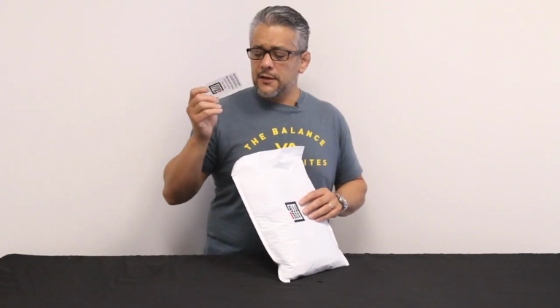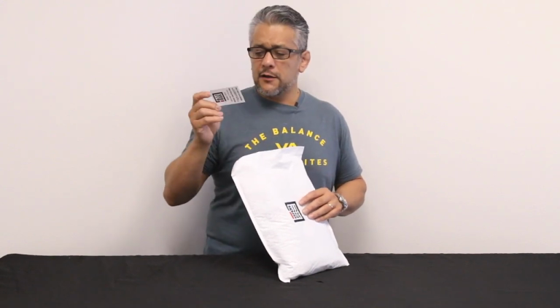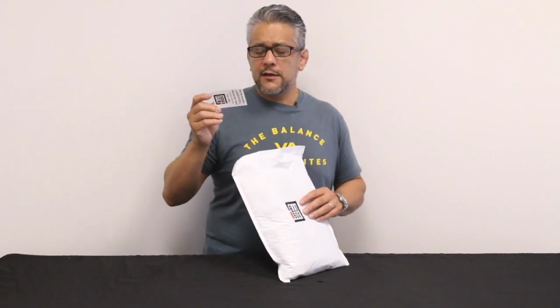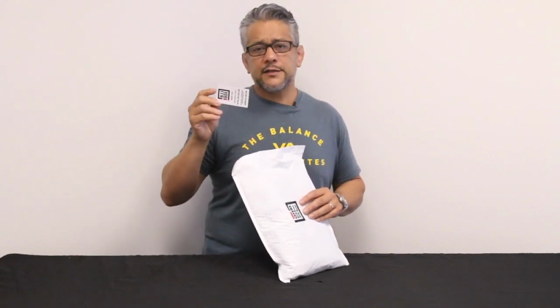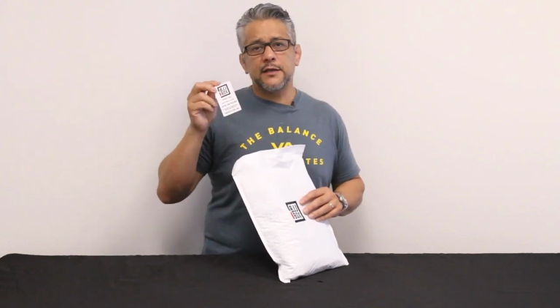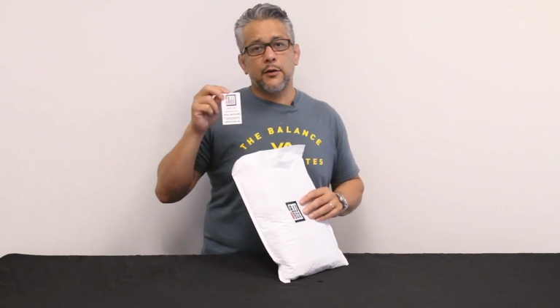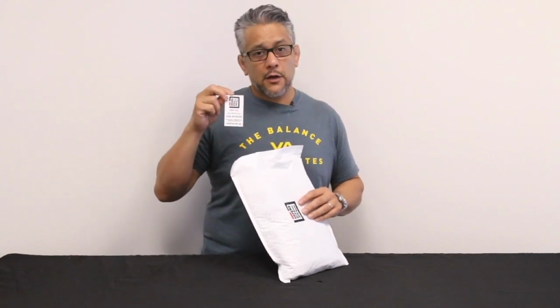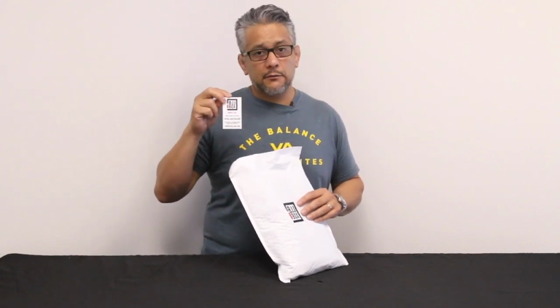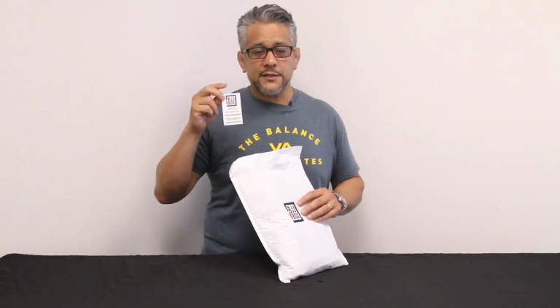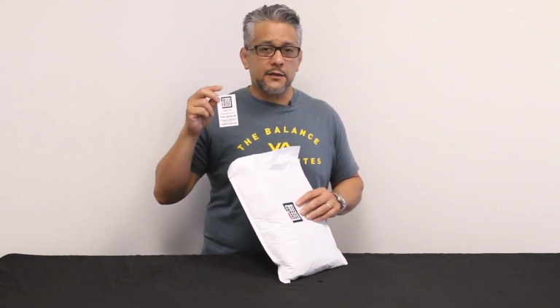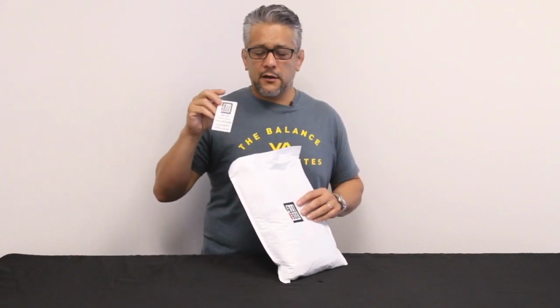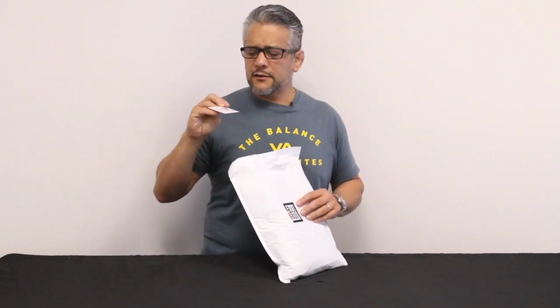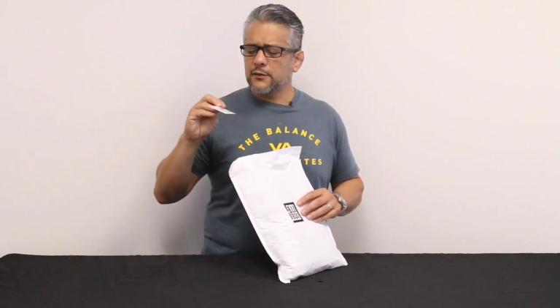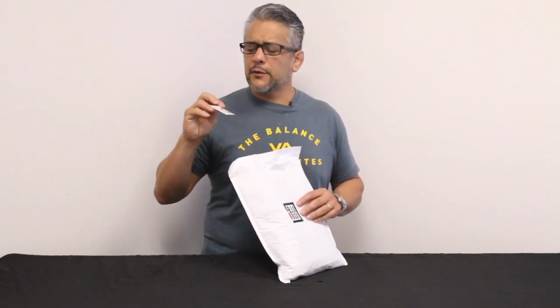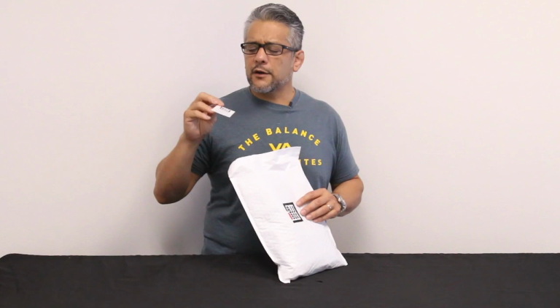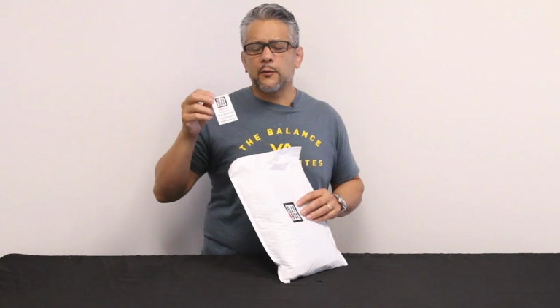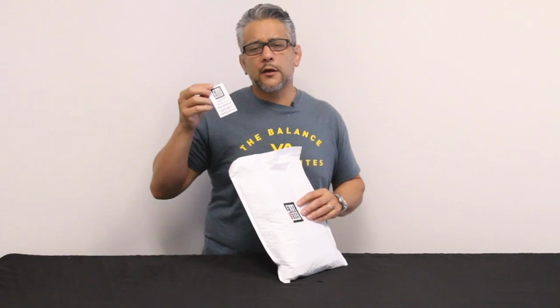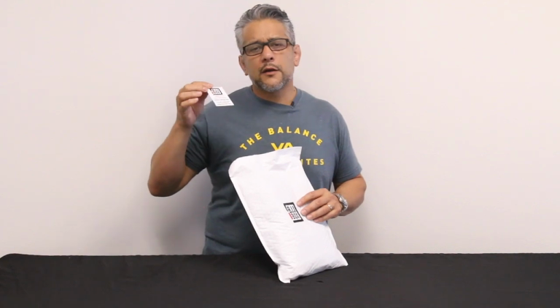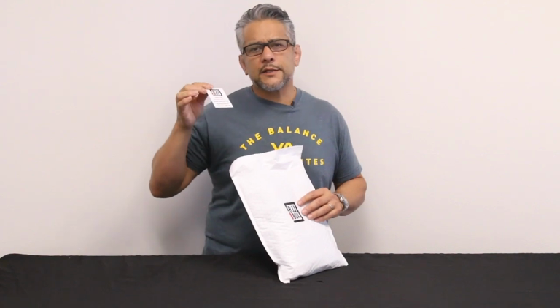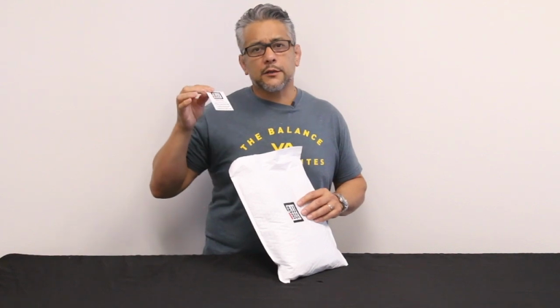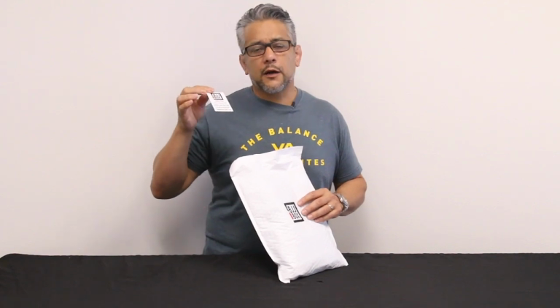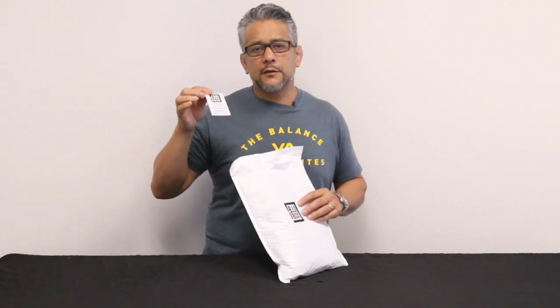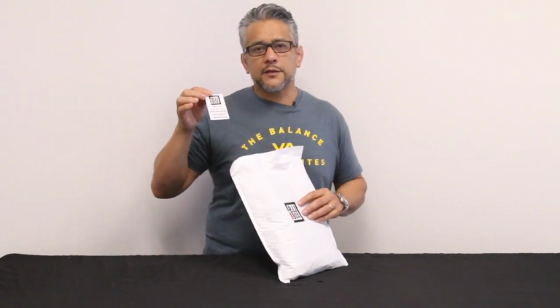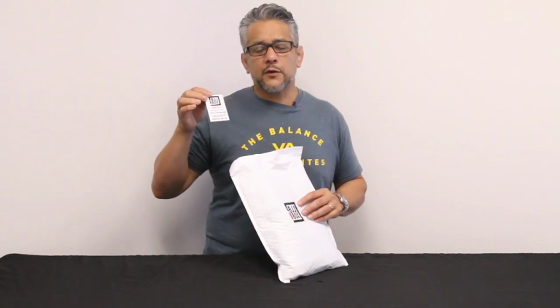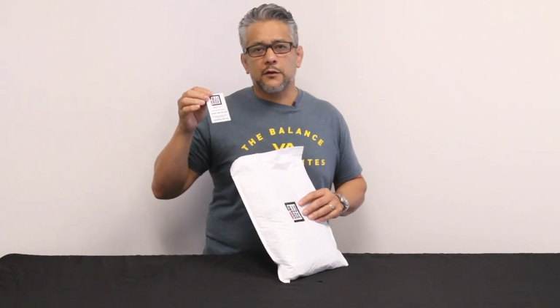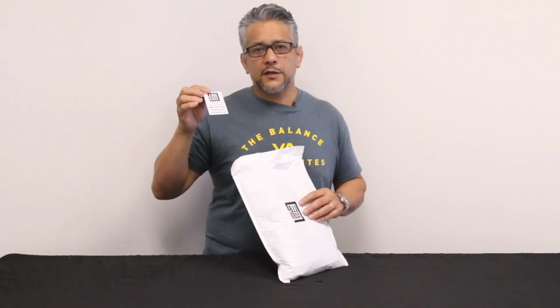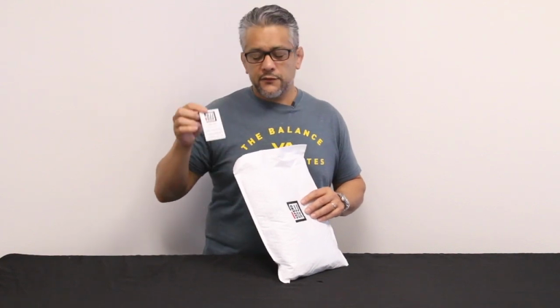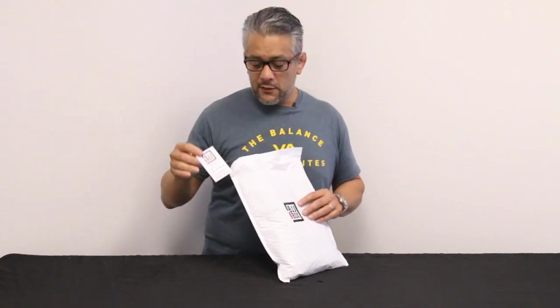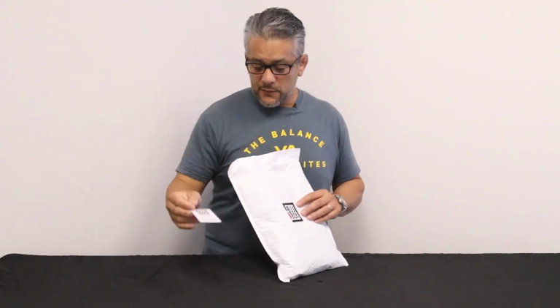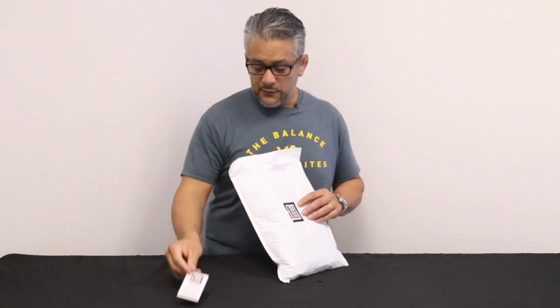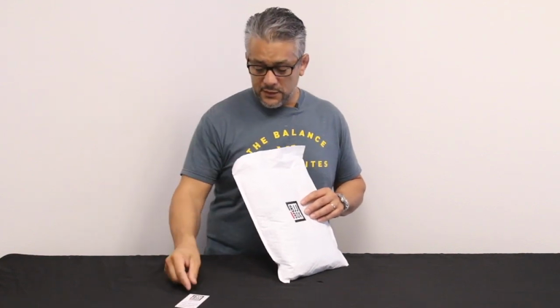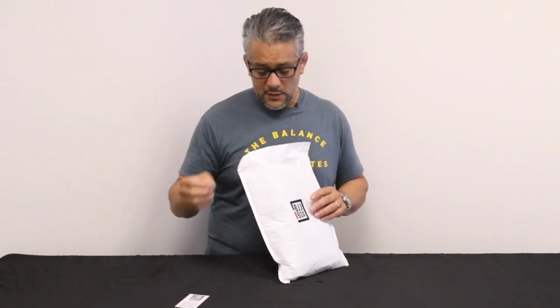Here is the postcard — it's not really a postcard anymore, it's a little card that tells you where to go to watch this video. That was in there.